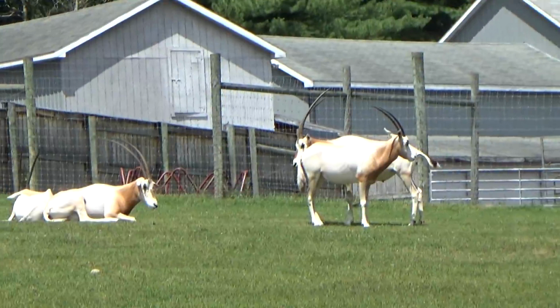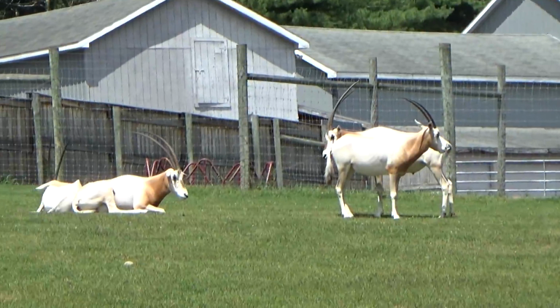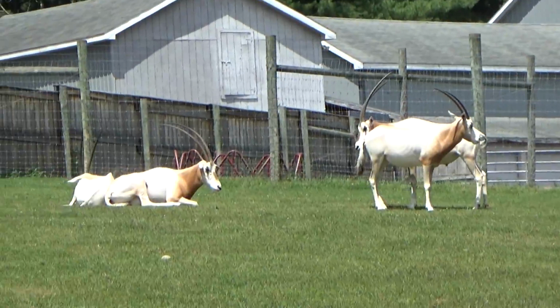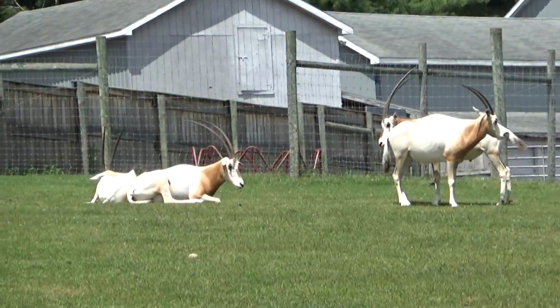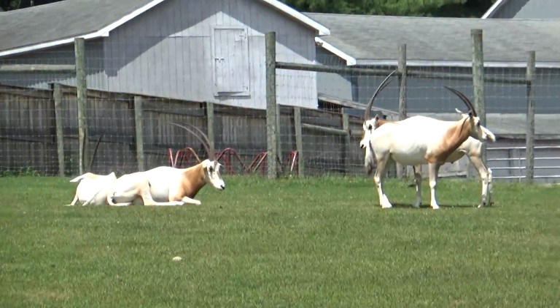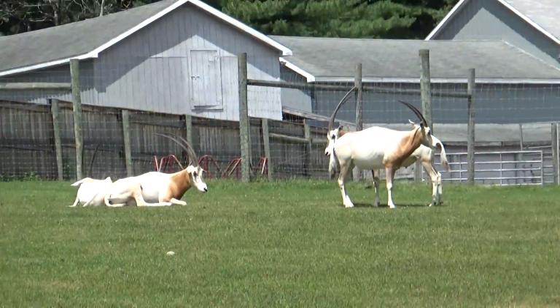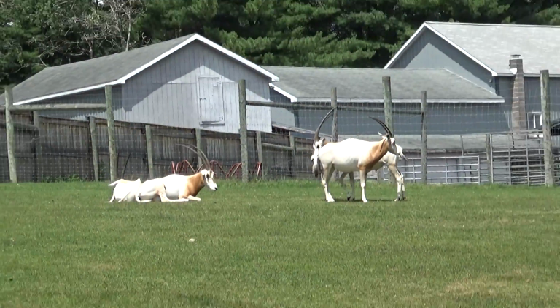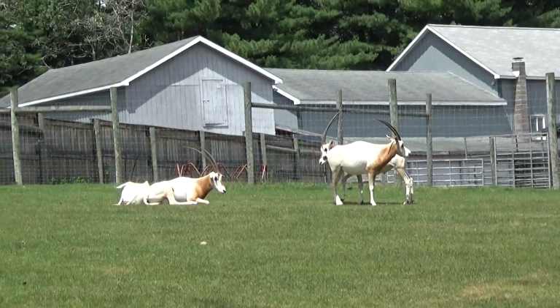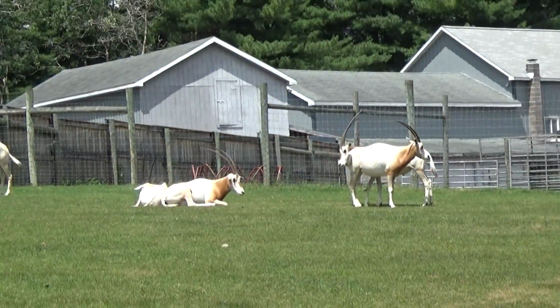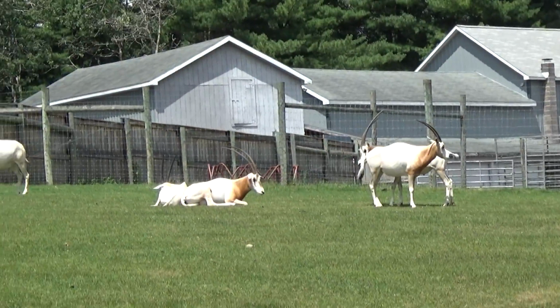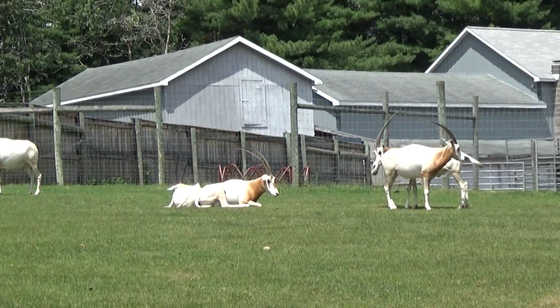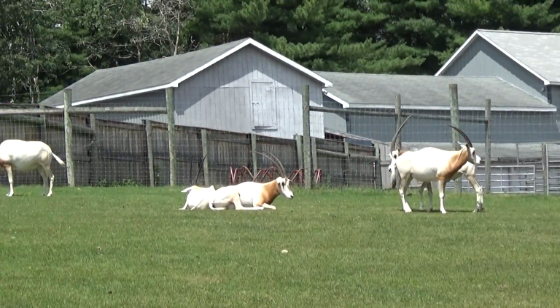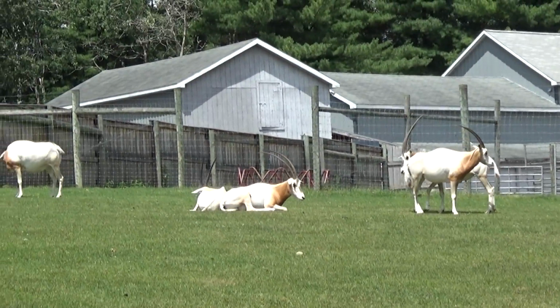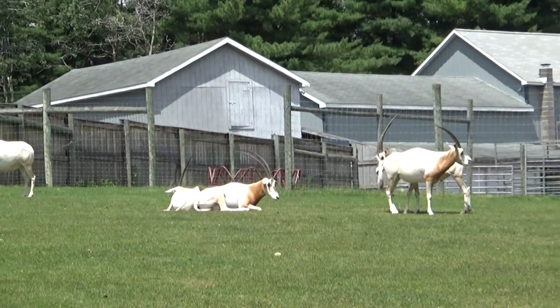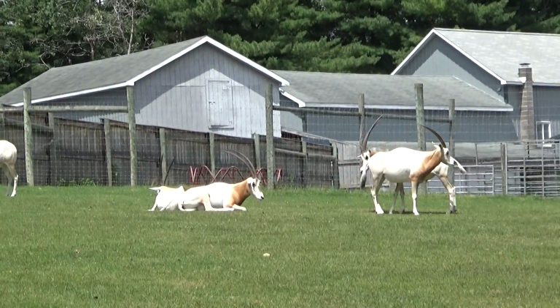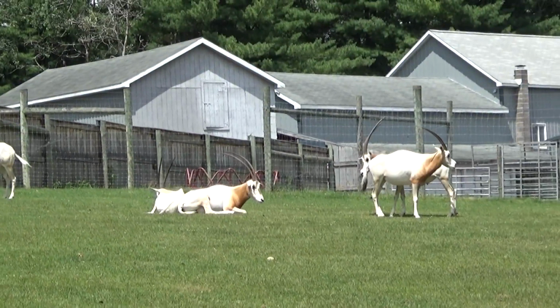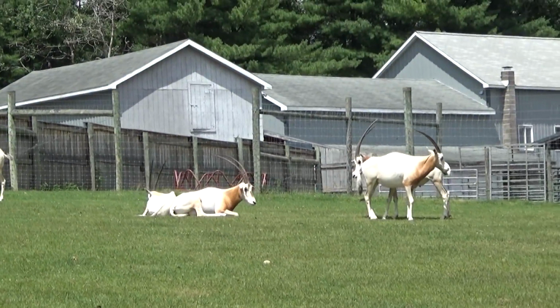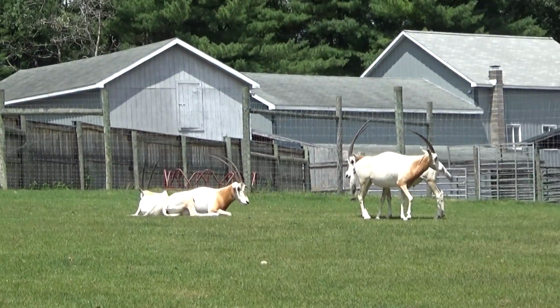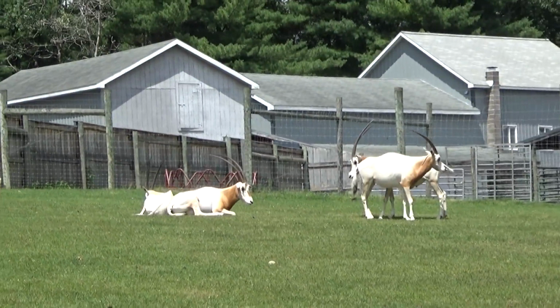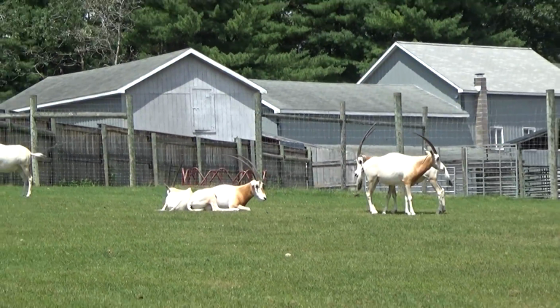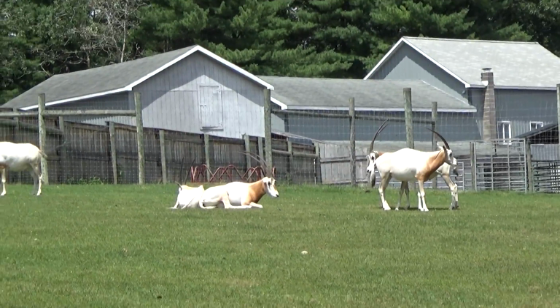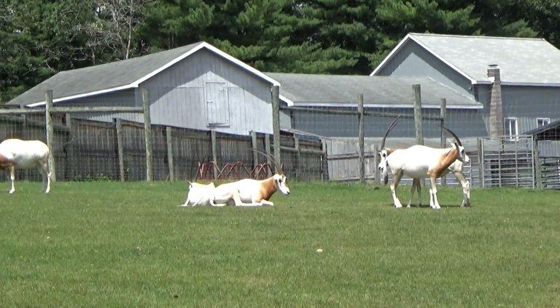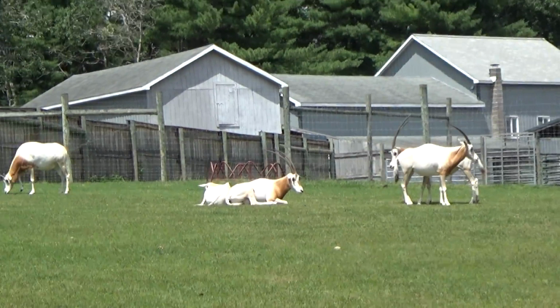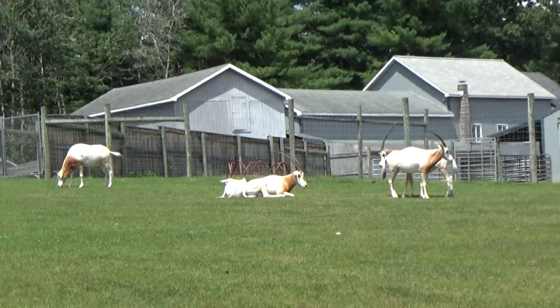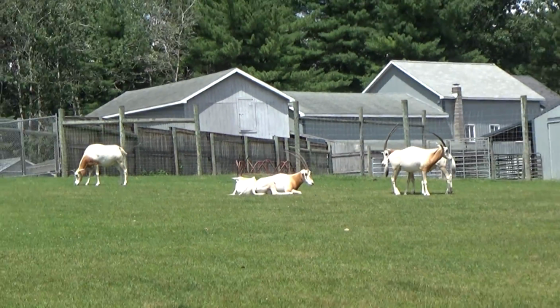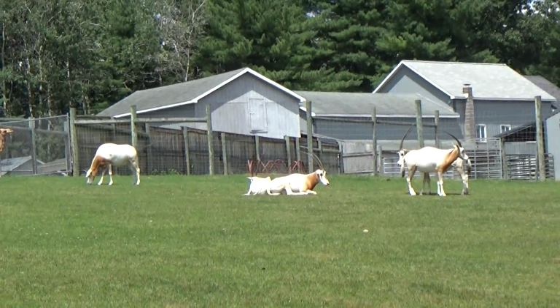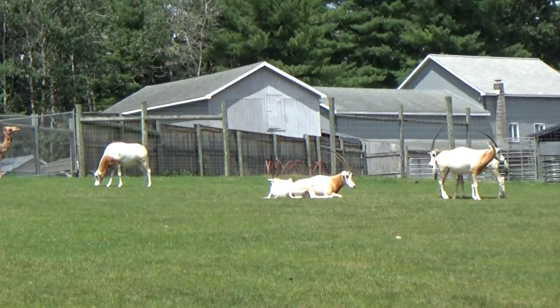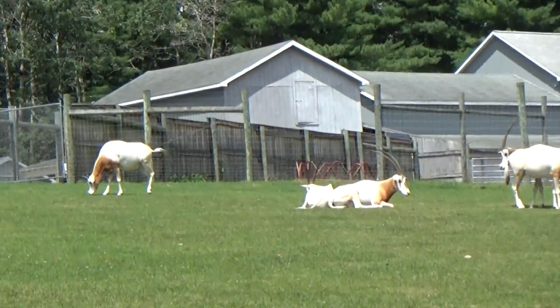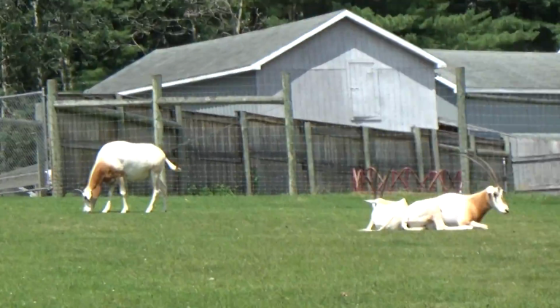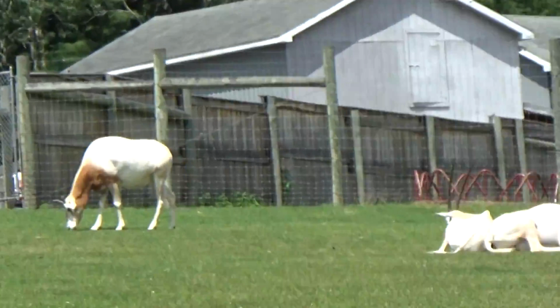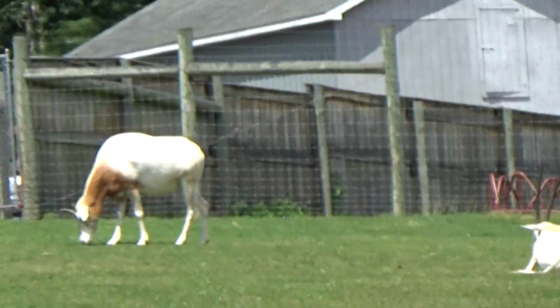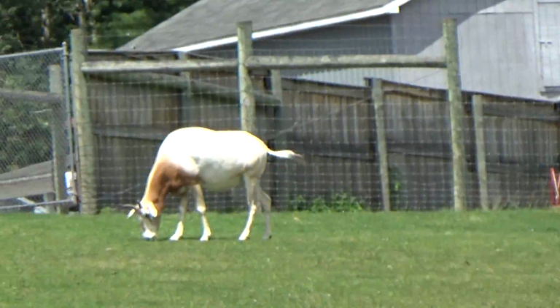When they mature, those horns will be over four foot, right straight in the air, right there. Scimitar horned oryx.